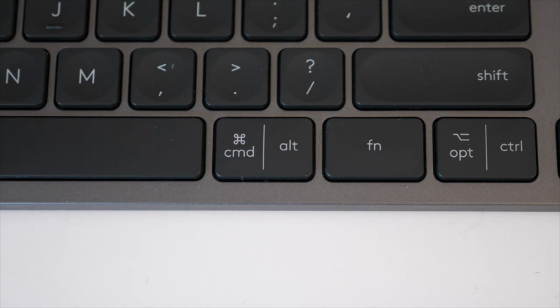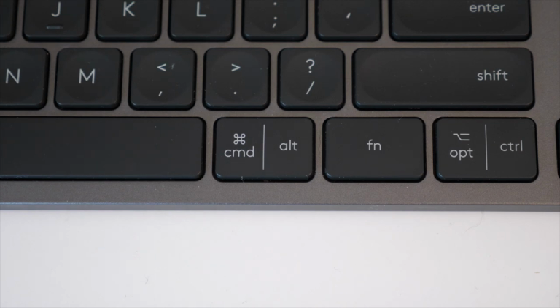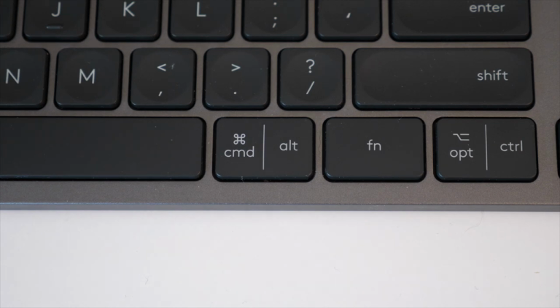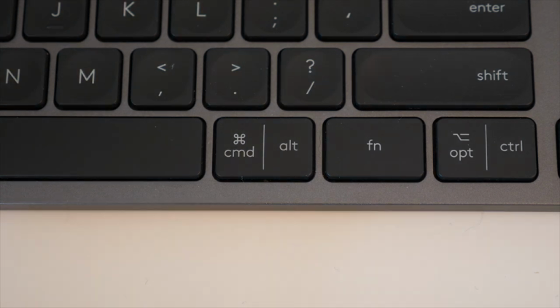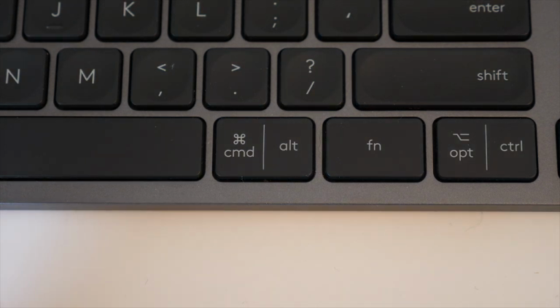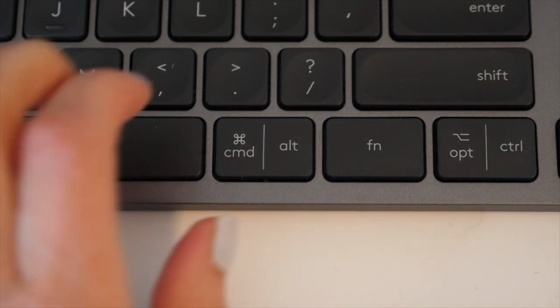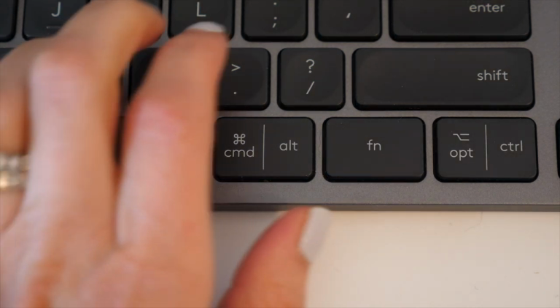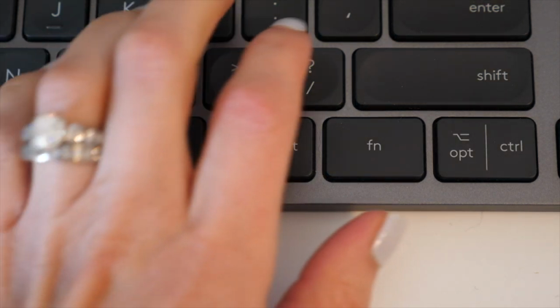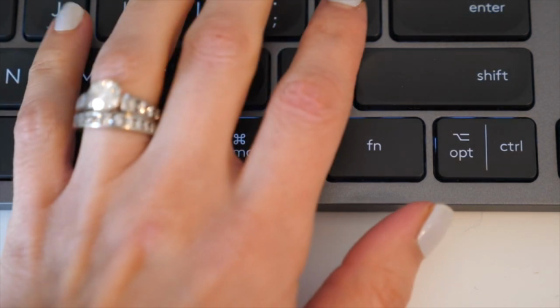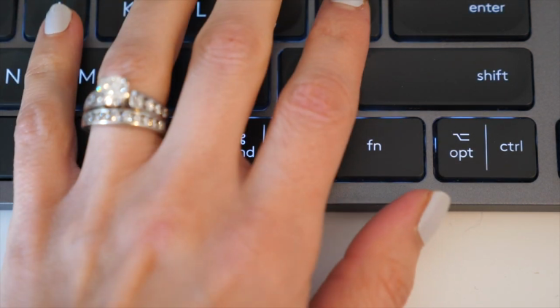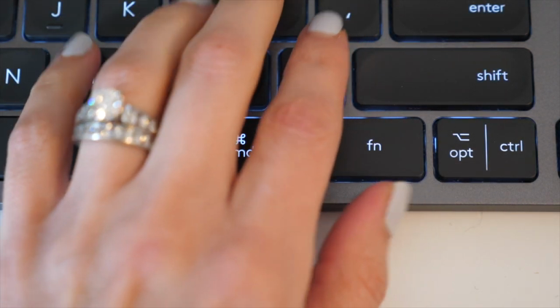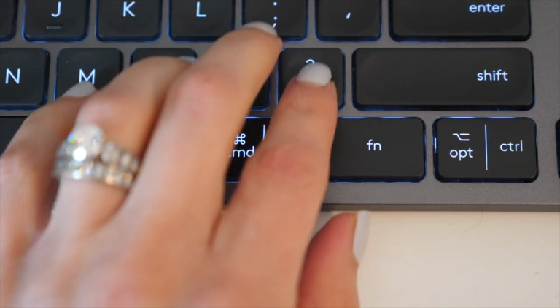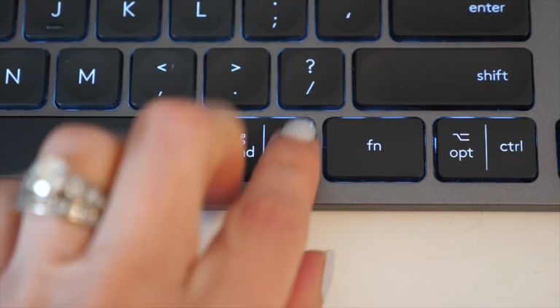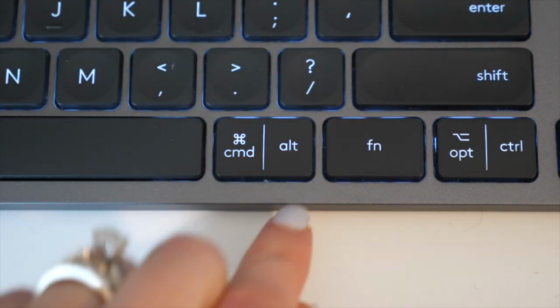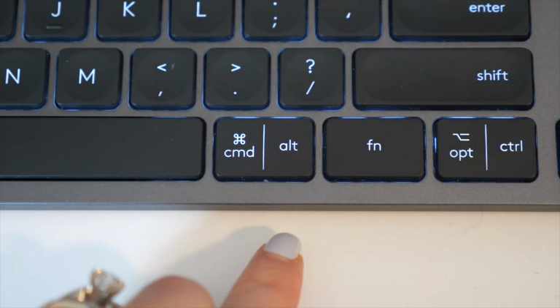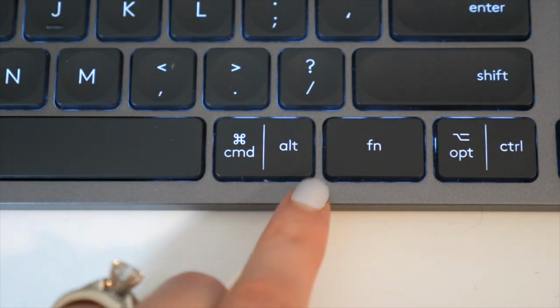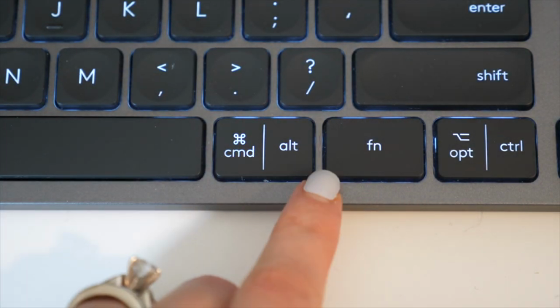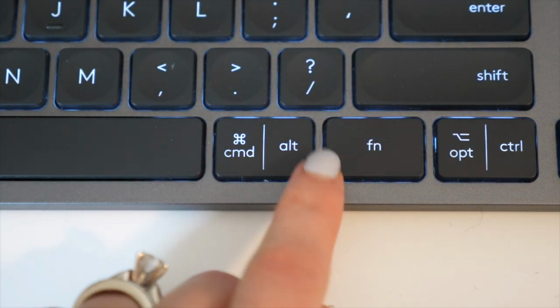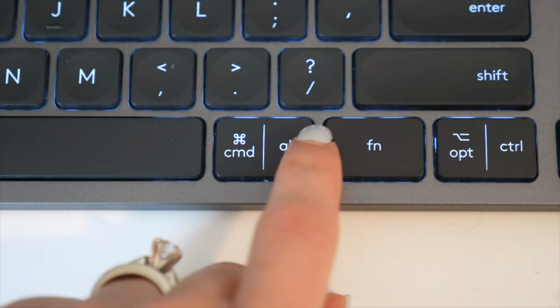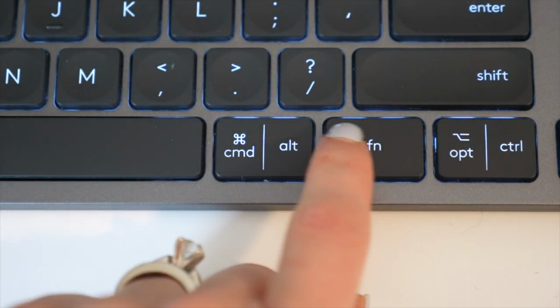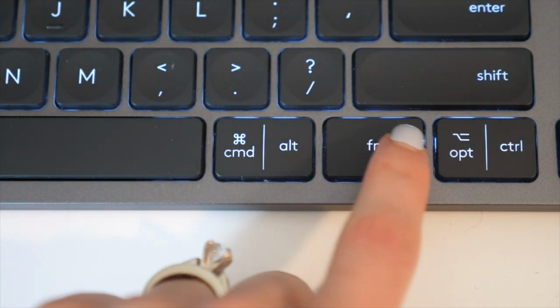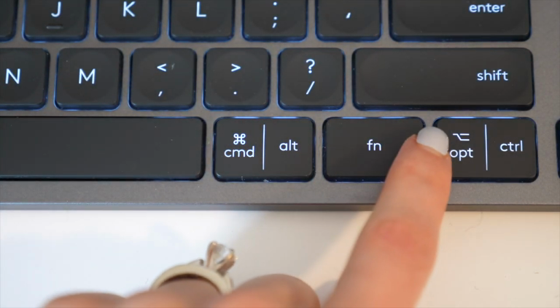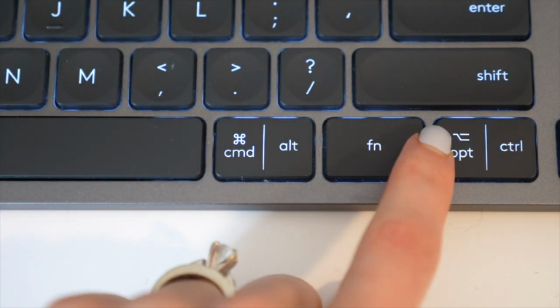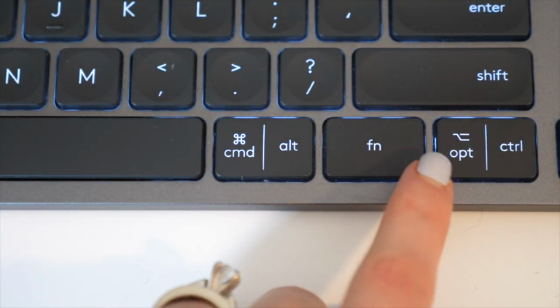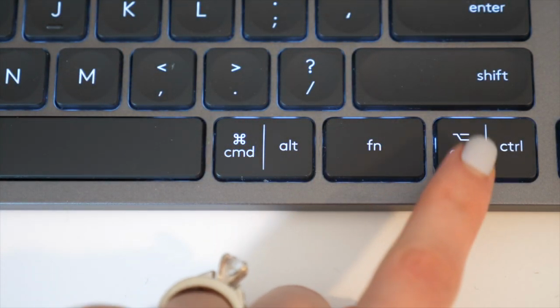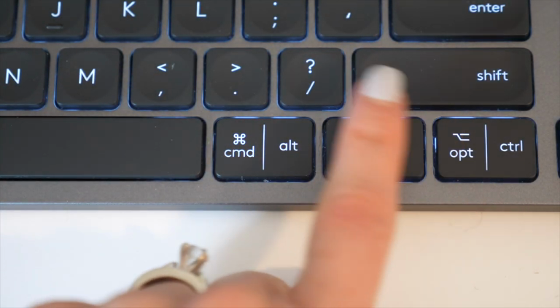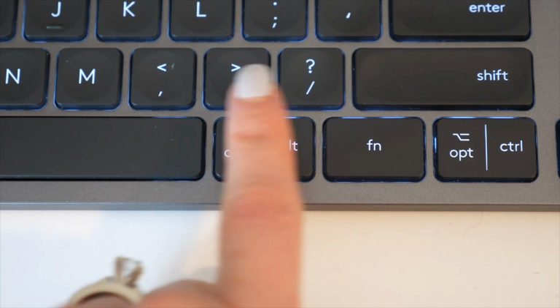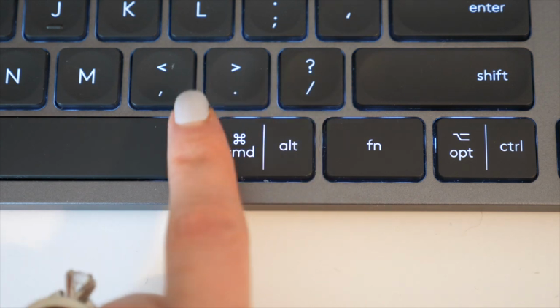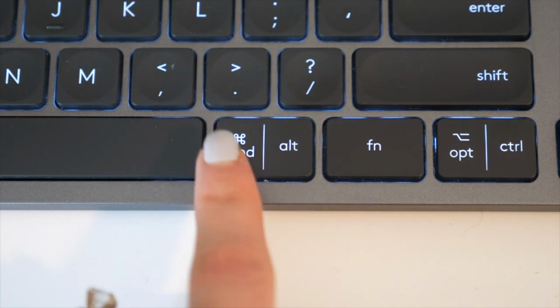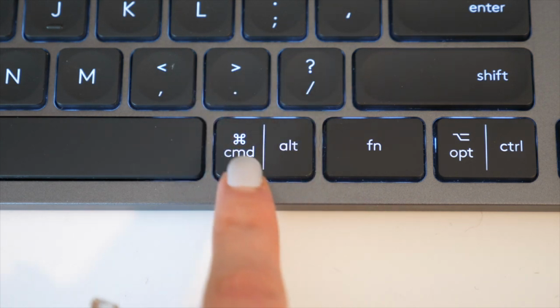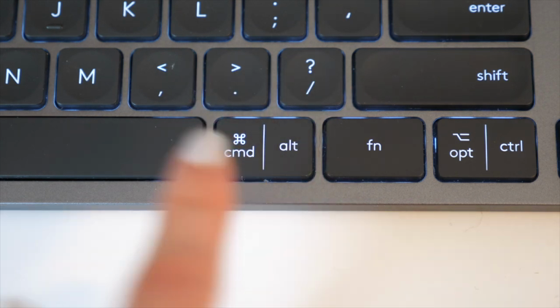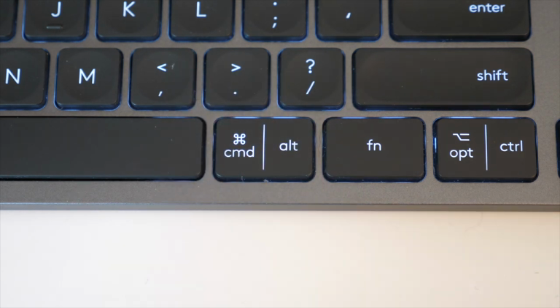Depending on the color and size, this keyboard ranges around $100, and I've linked to it below.